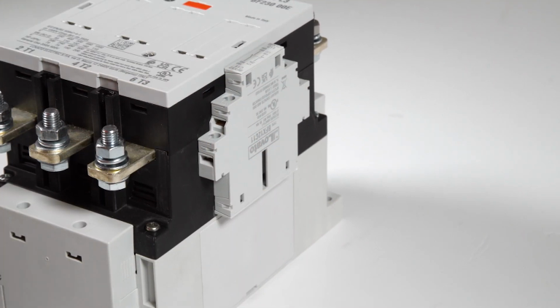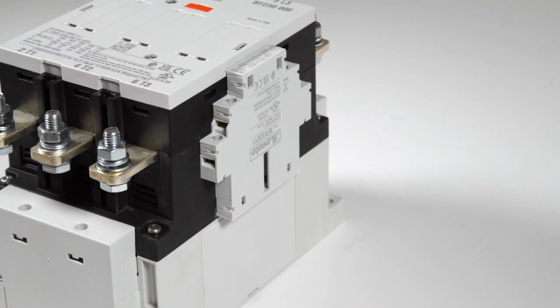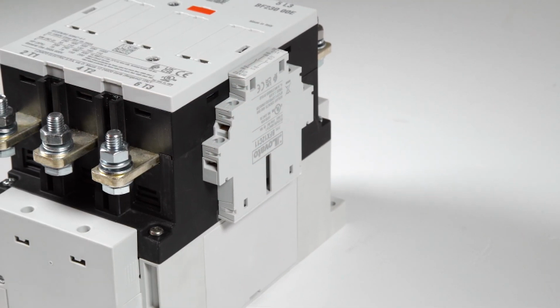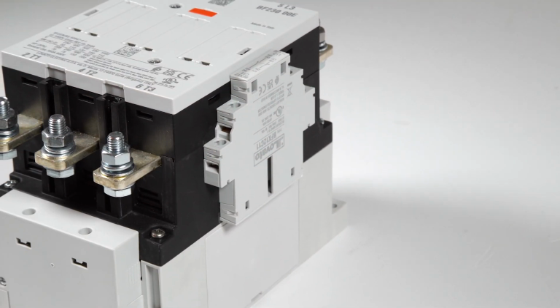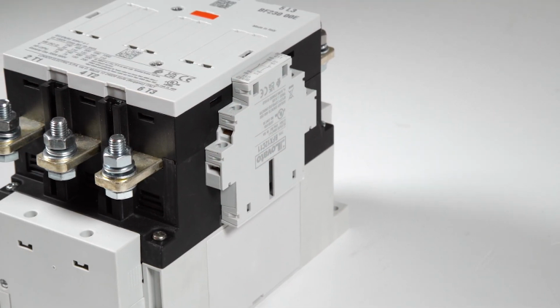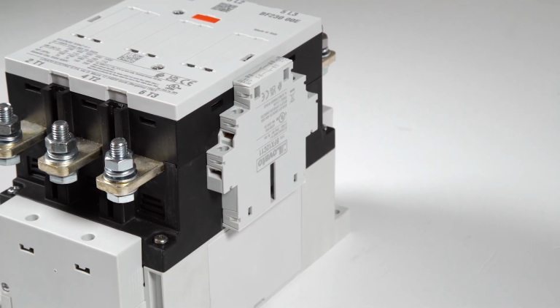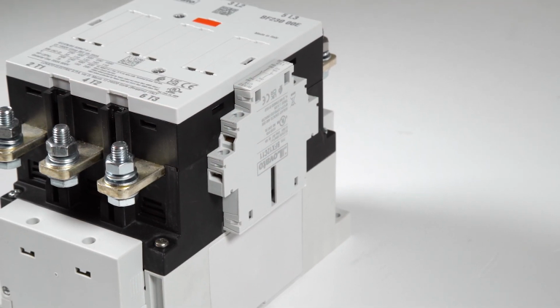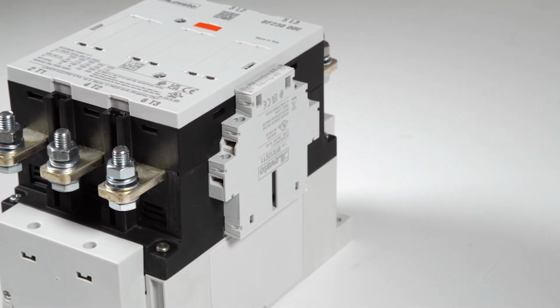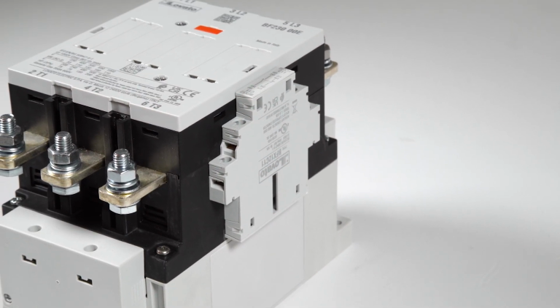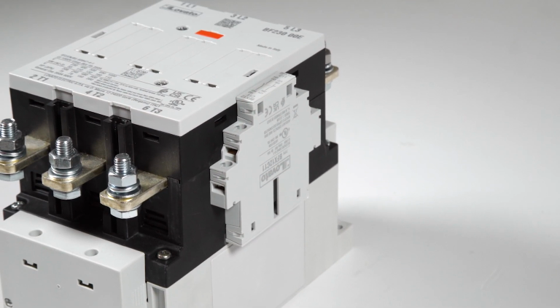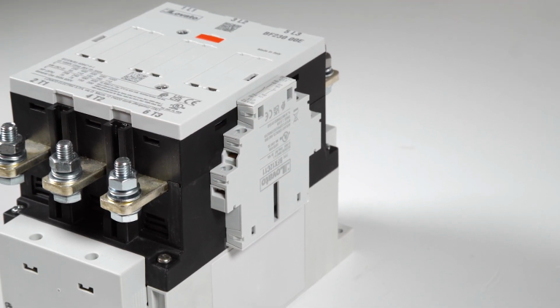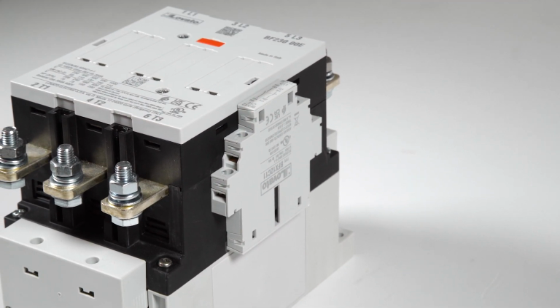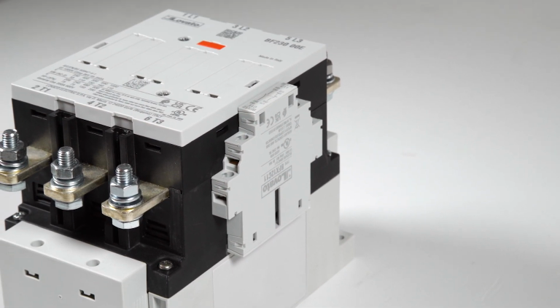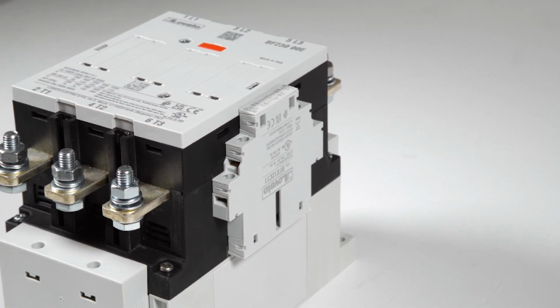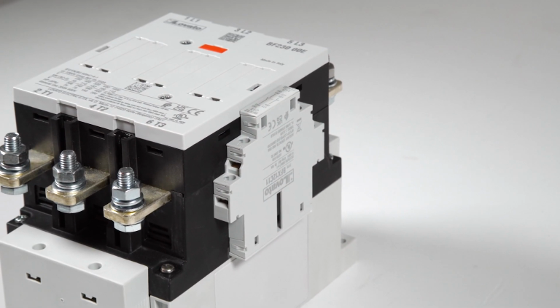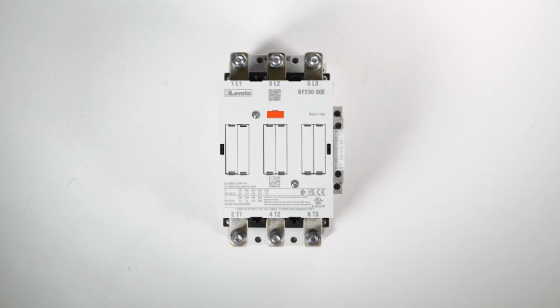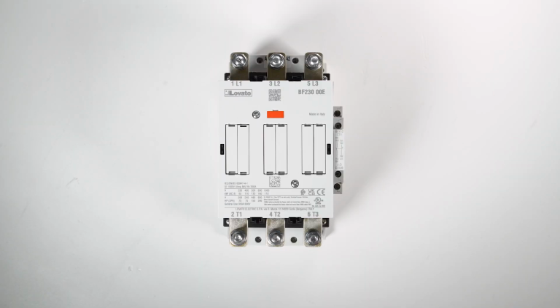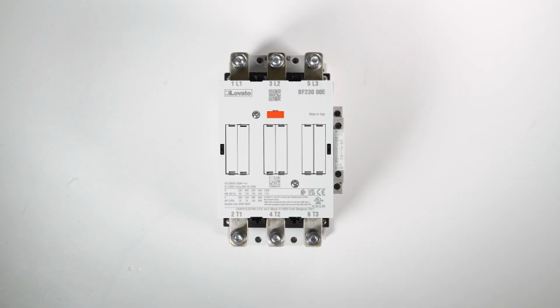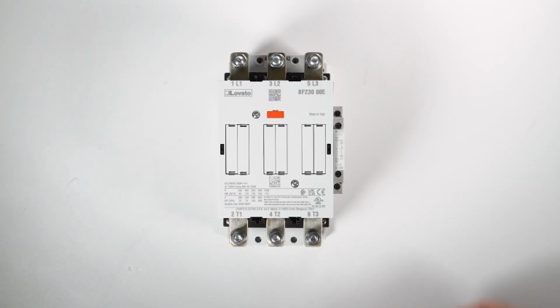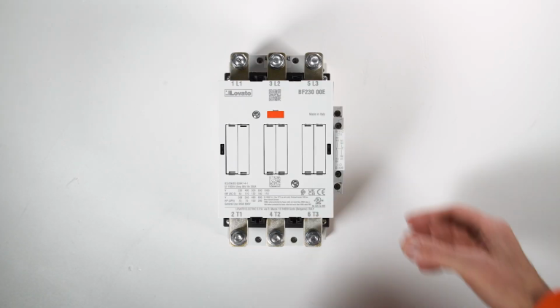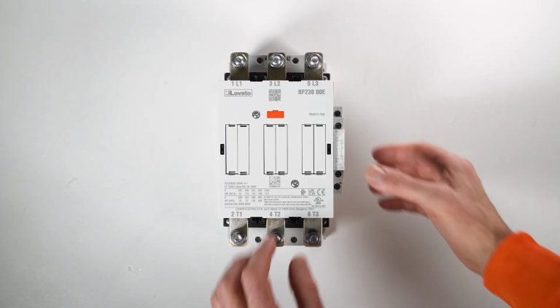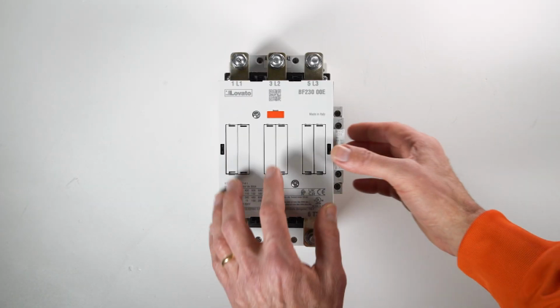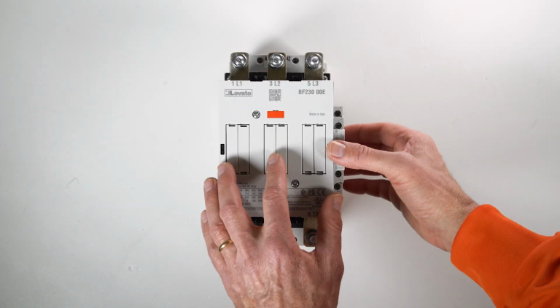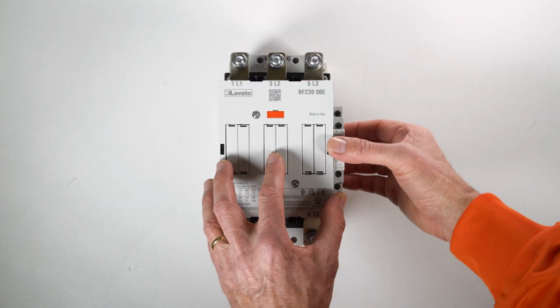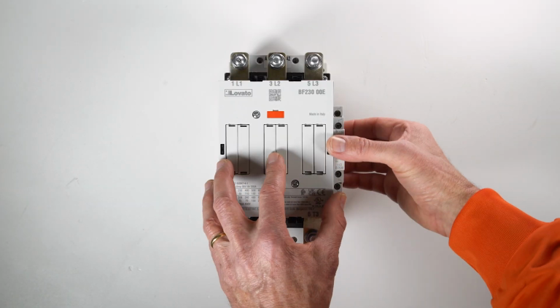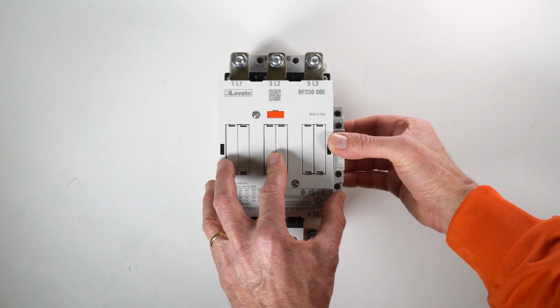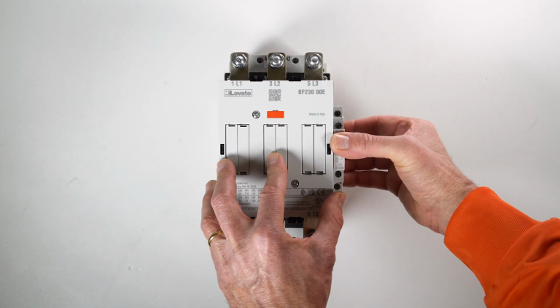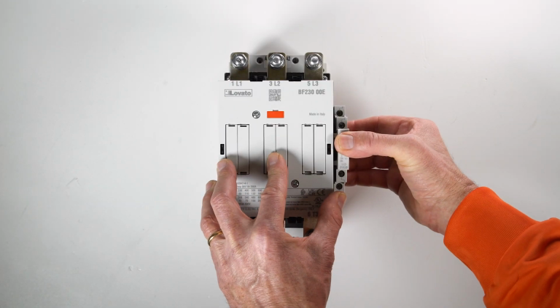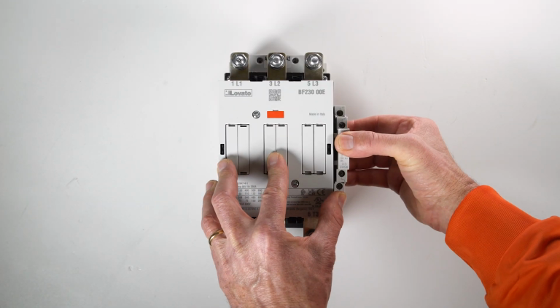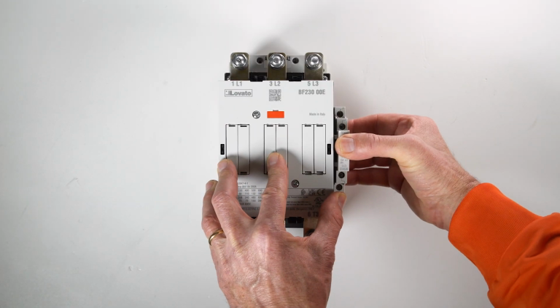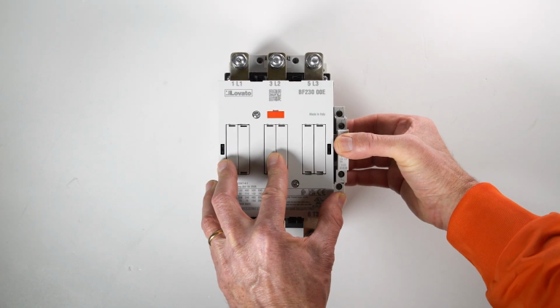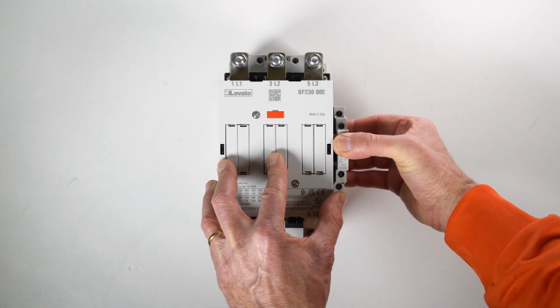To disassemble, press the auxiliary contact upwards until it disengages.